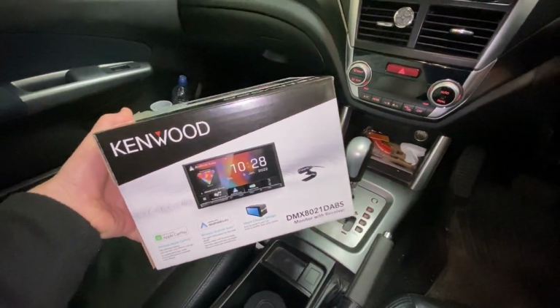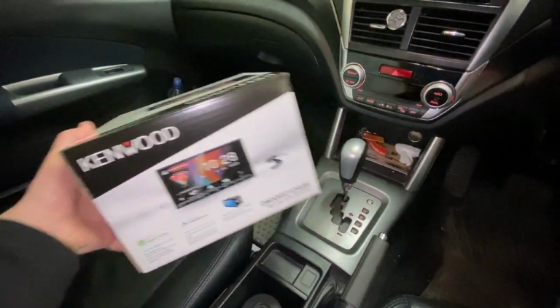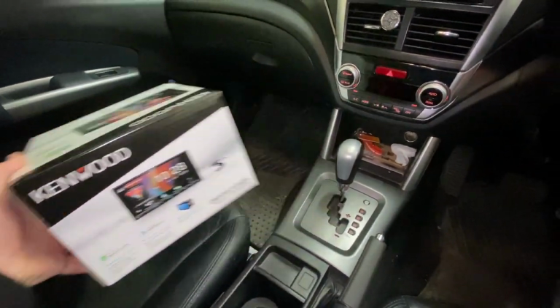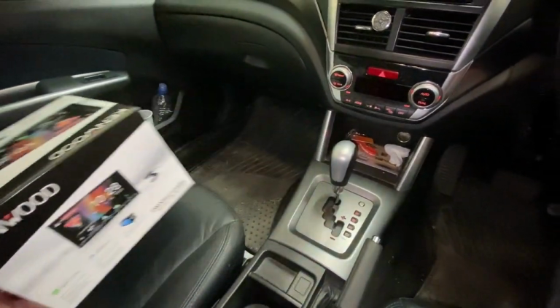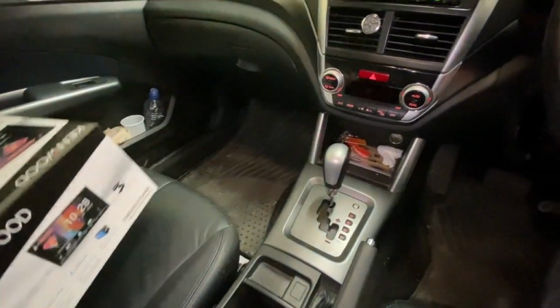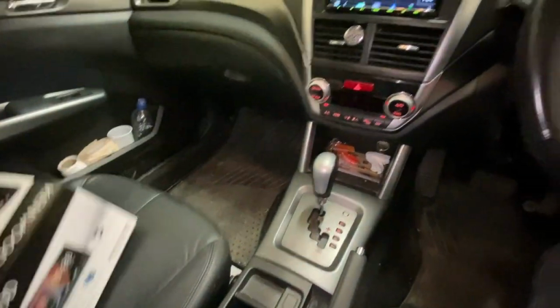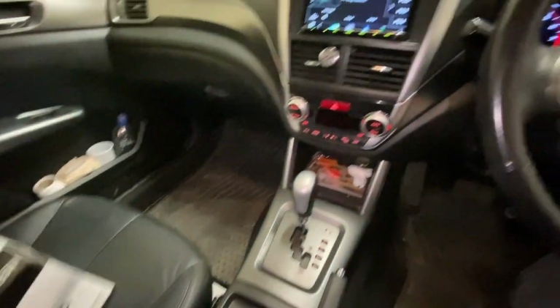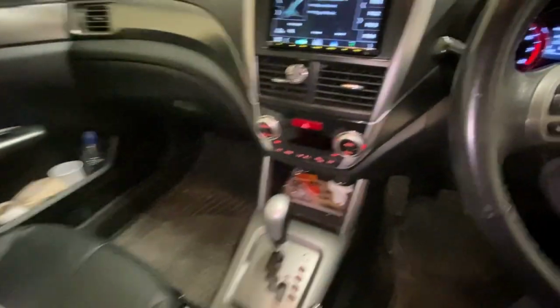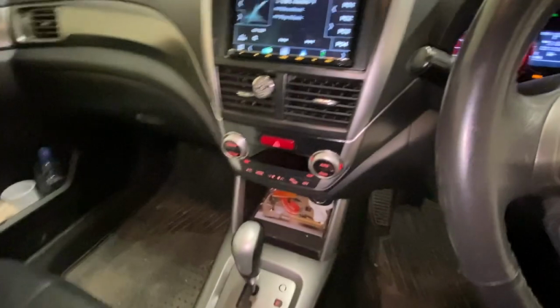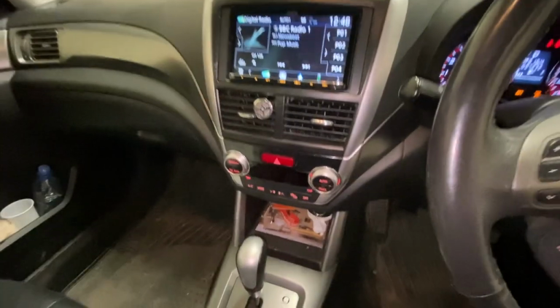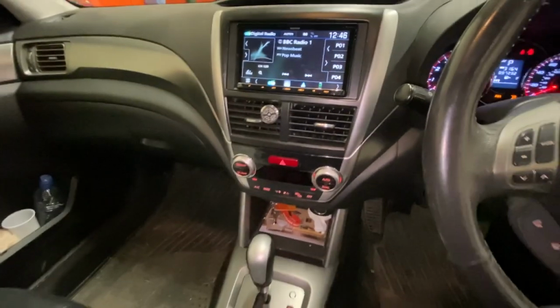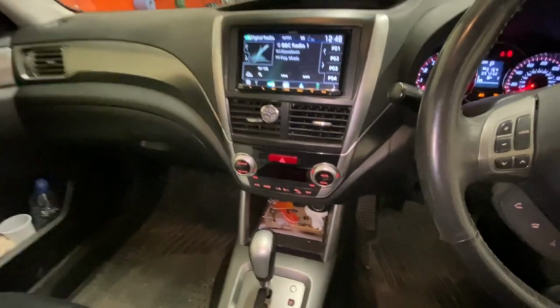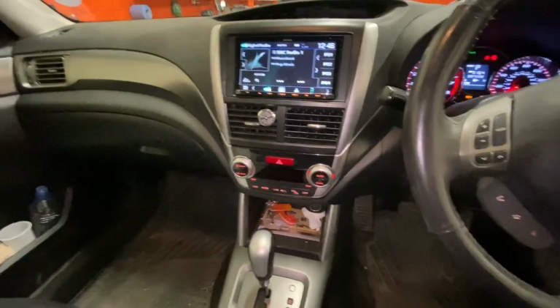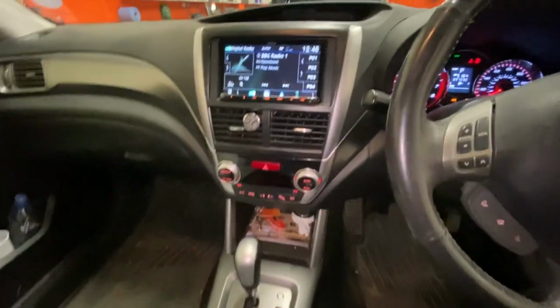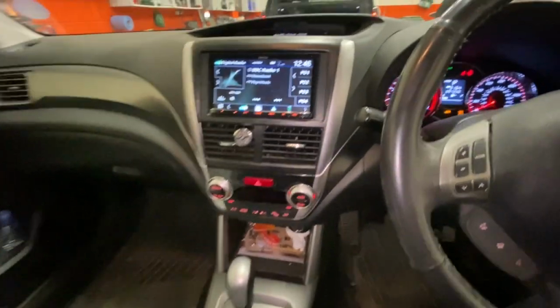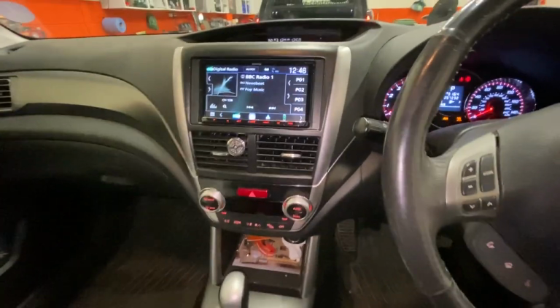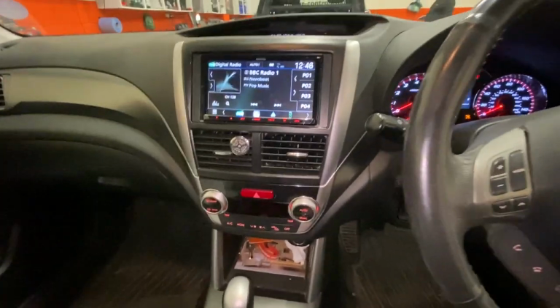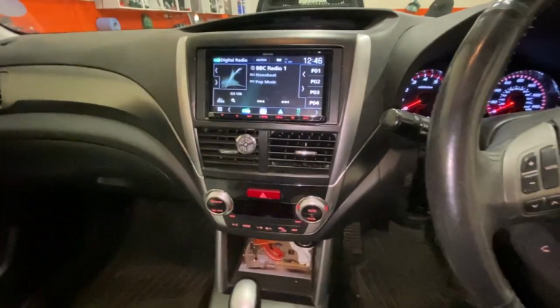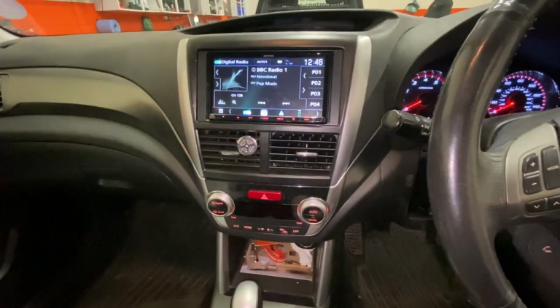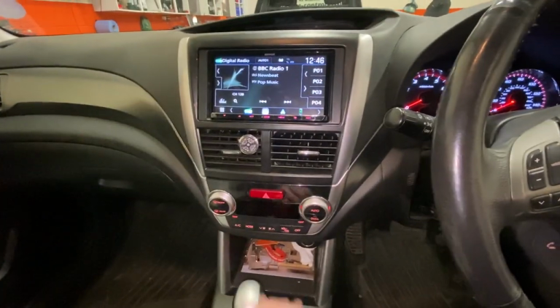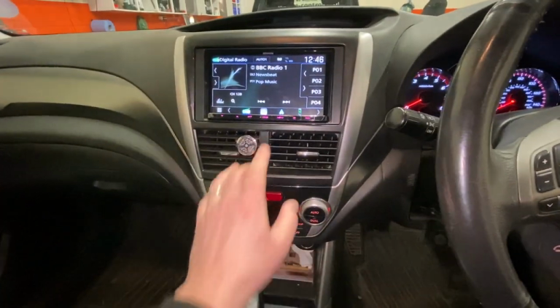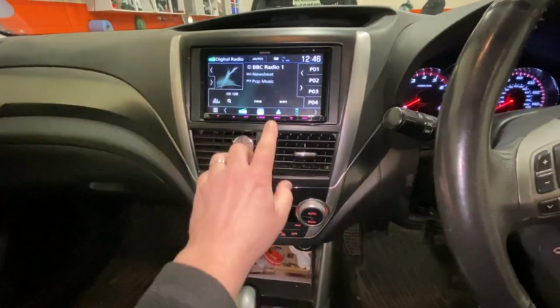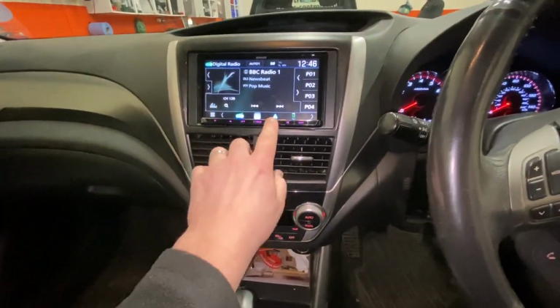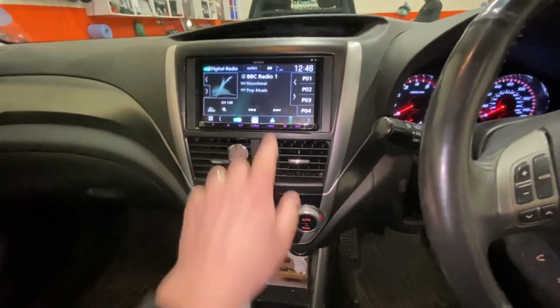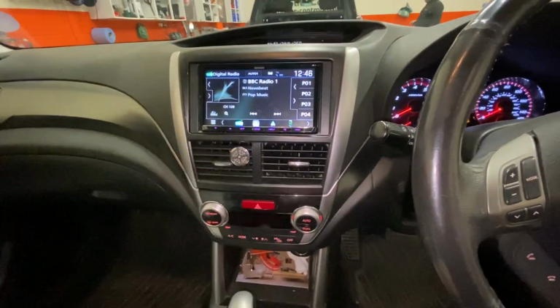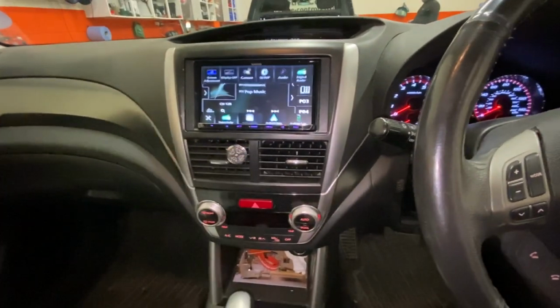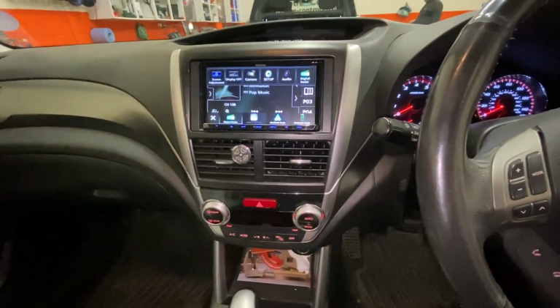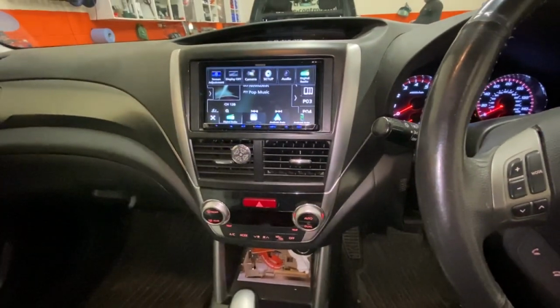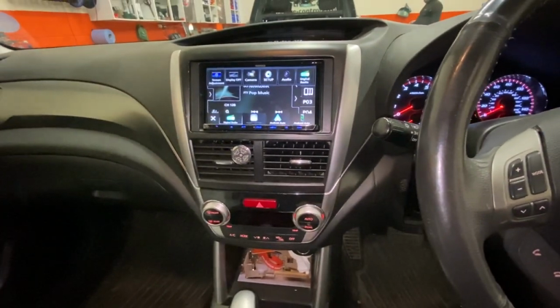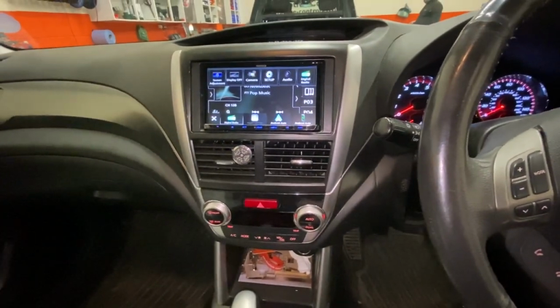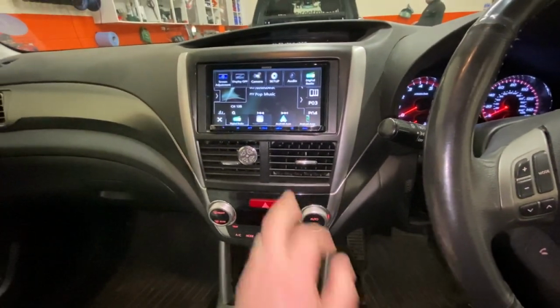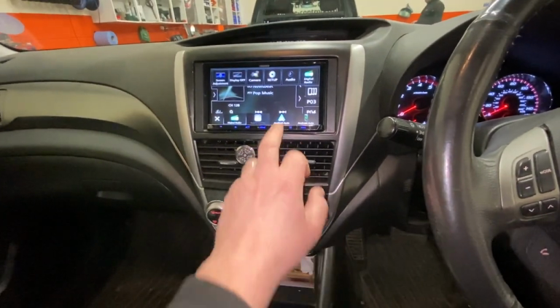It has Apple CarPlay, Android Auto, both wireless. DAB radio and standard Bluetooth.